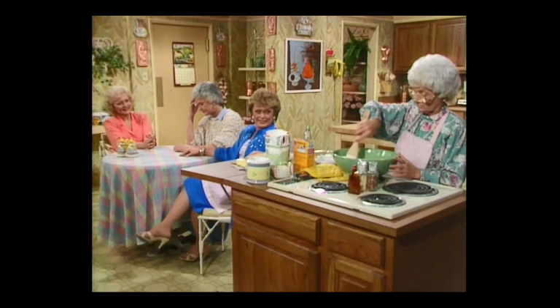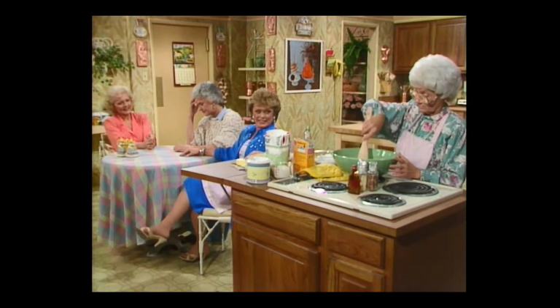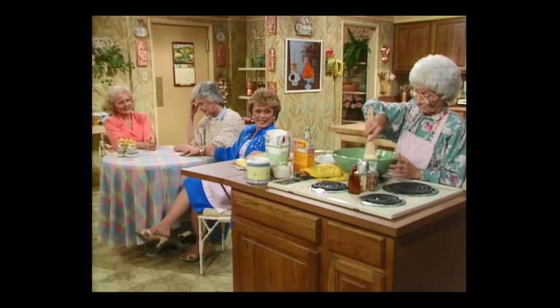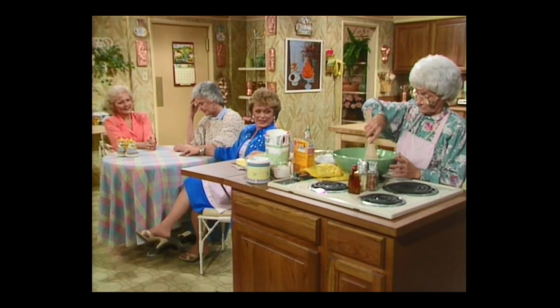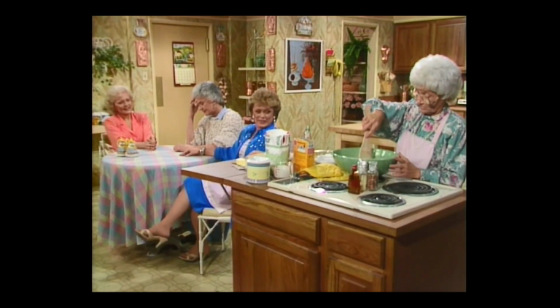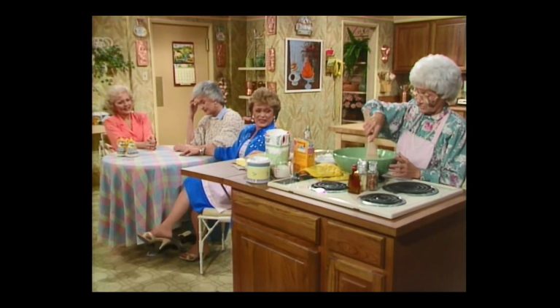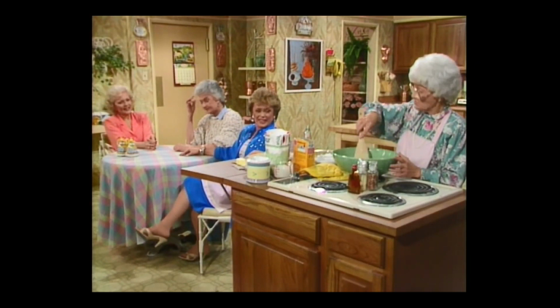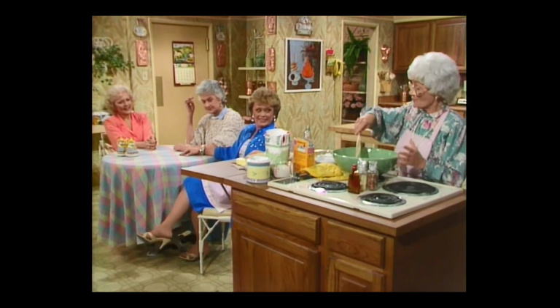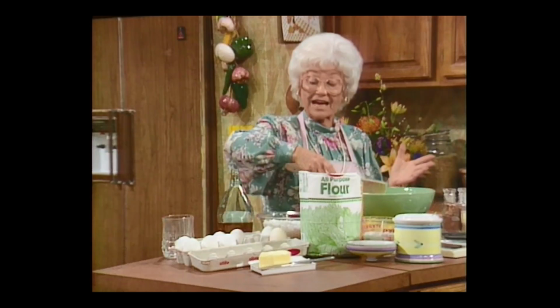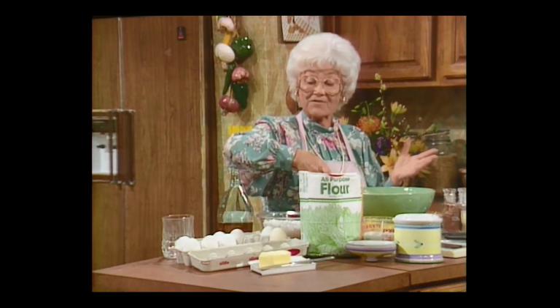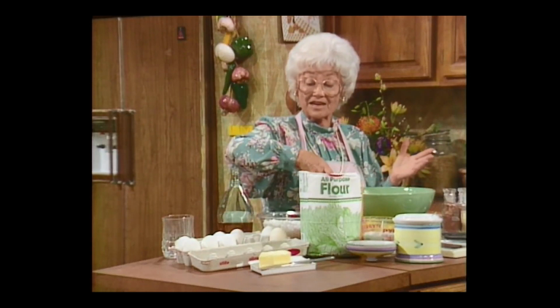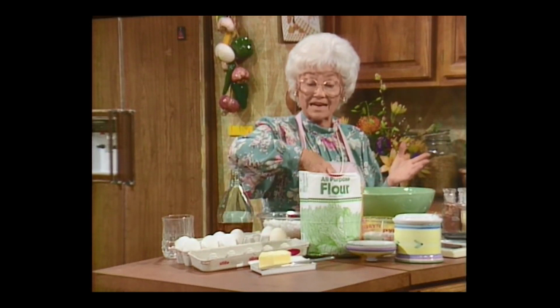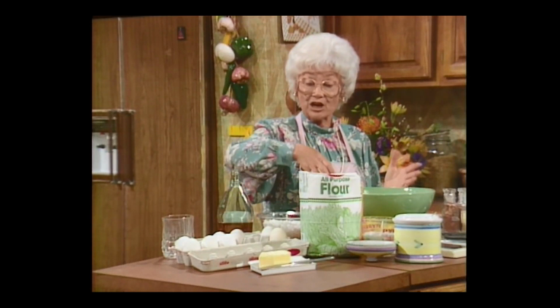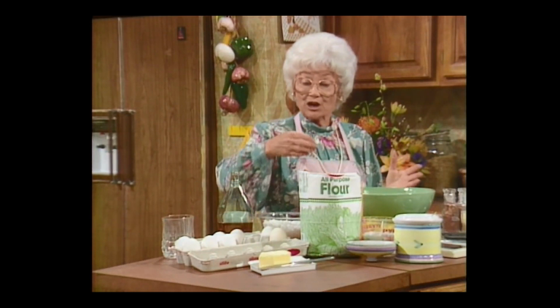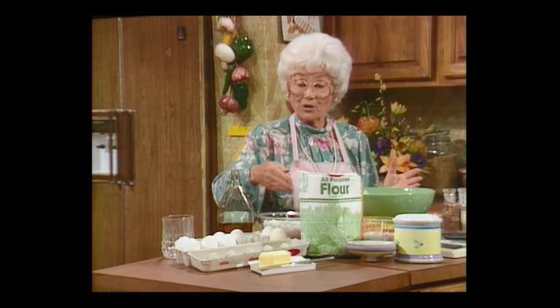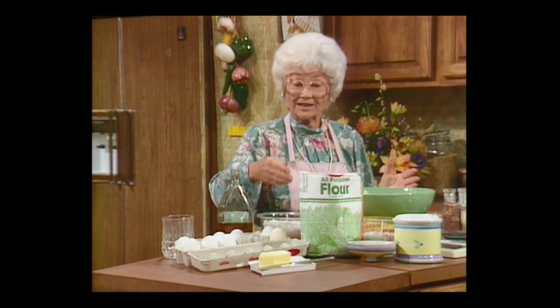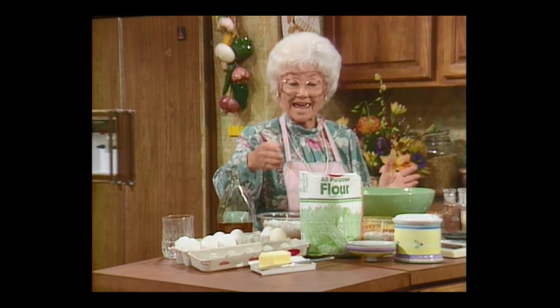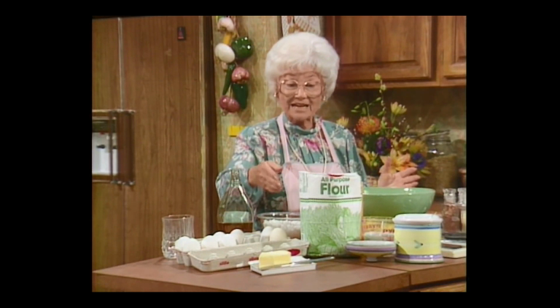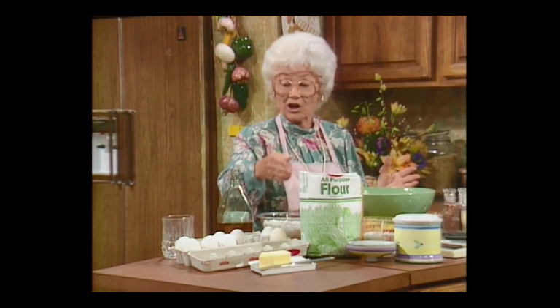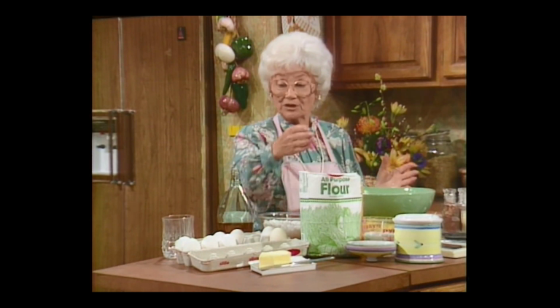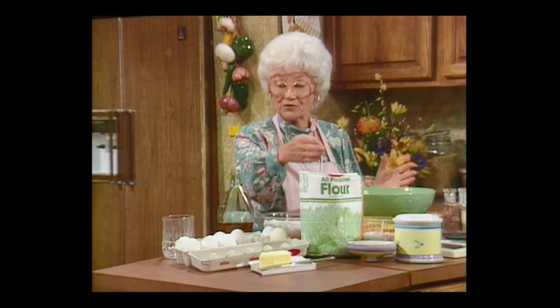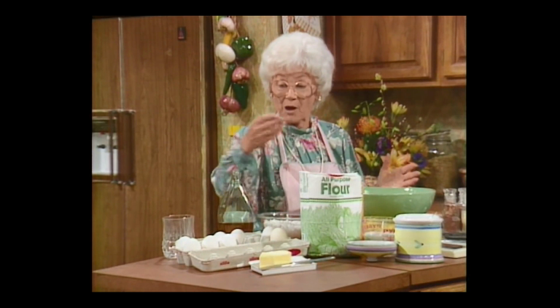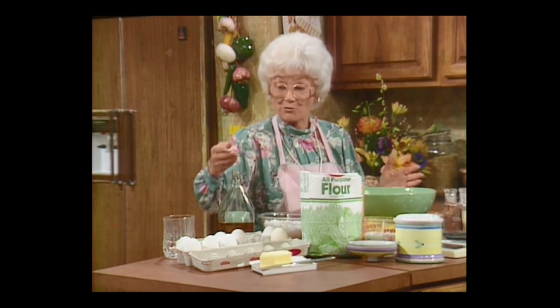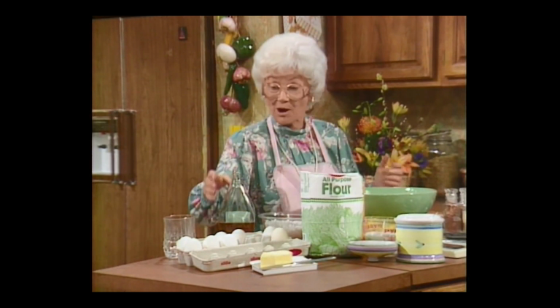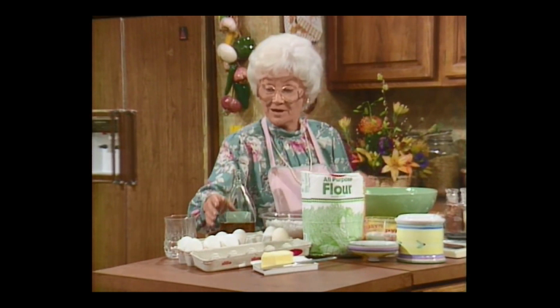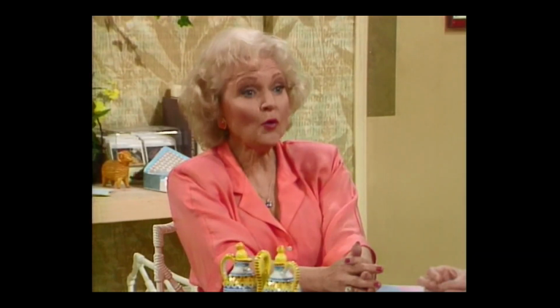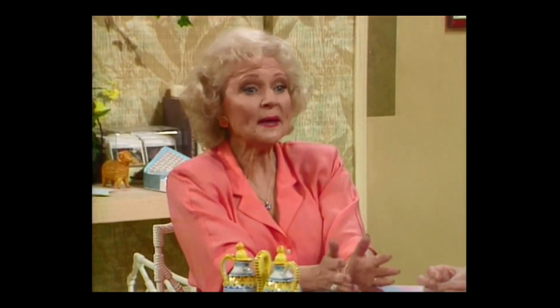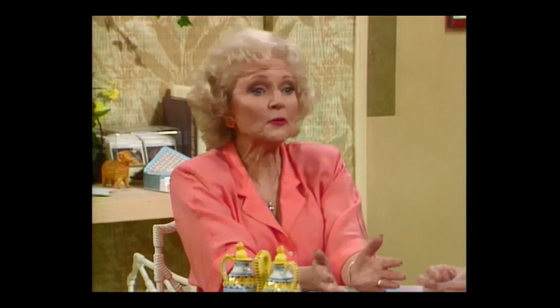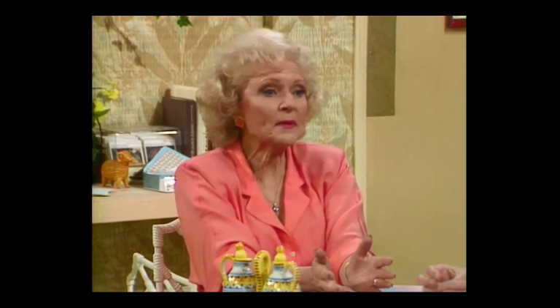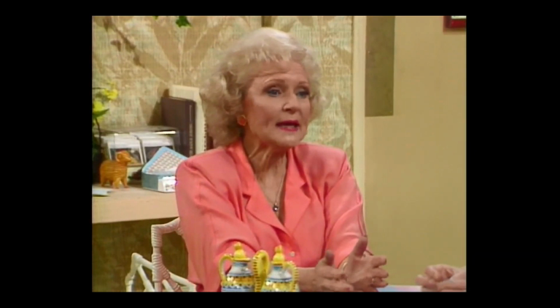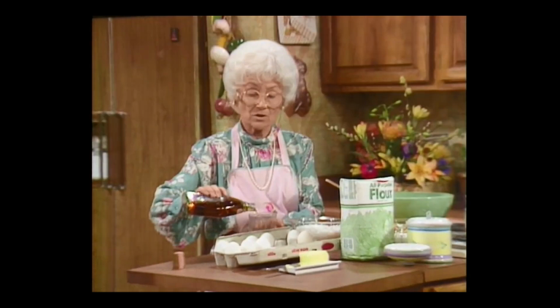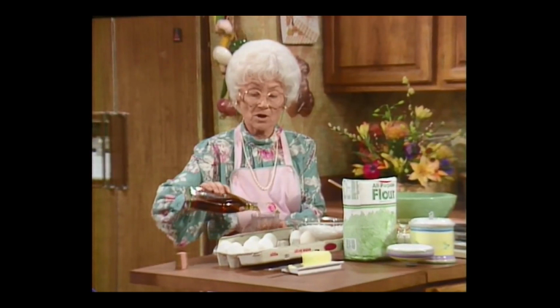How's the cake coming, Cynthia? Beautiful, I got everything I need. Coconut, eggs, unbleached flour, rum. Oh, you're making a rum cake? No.